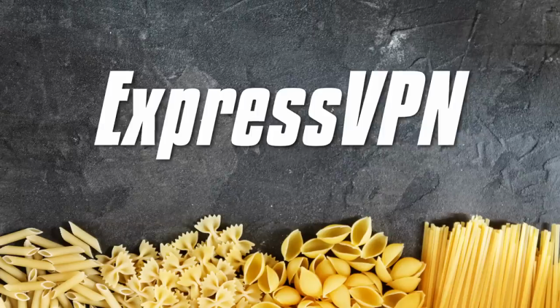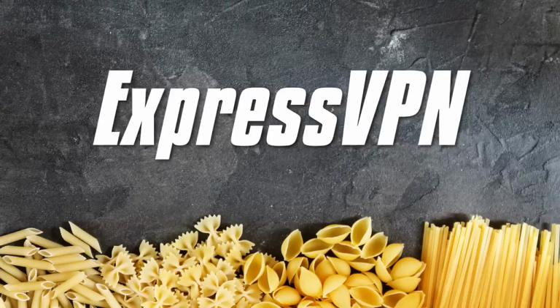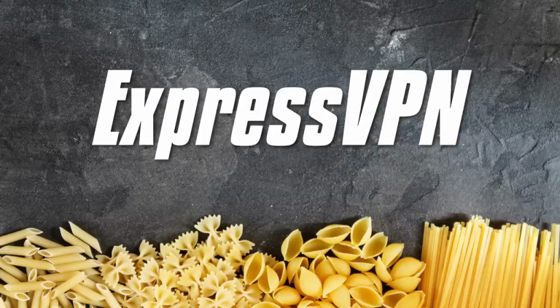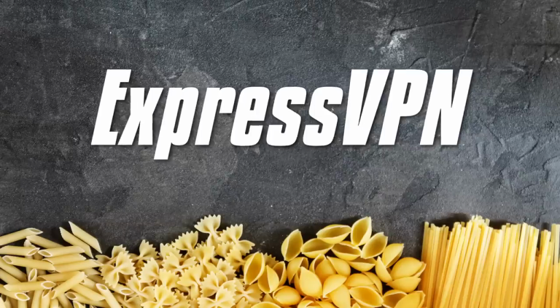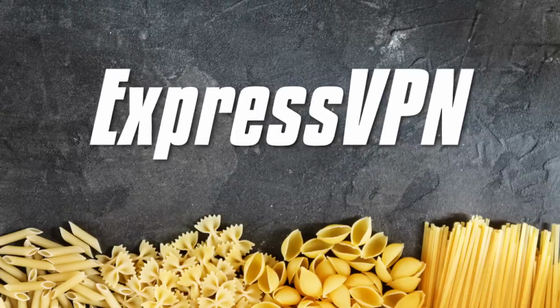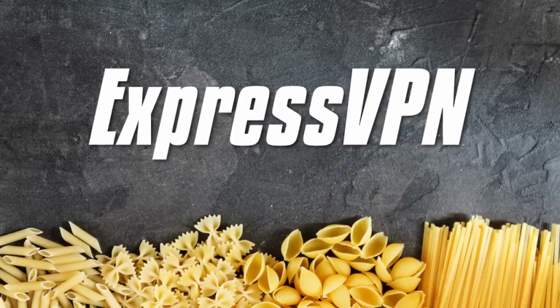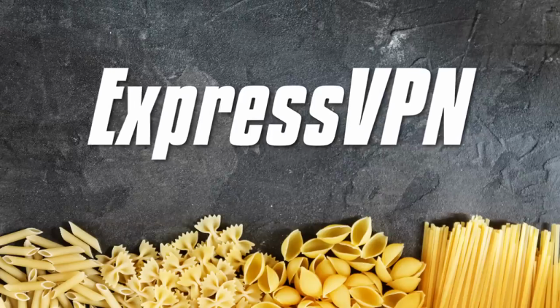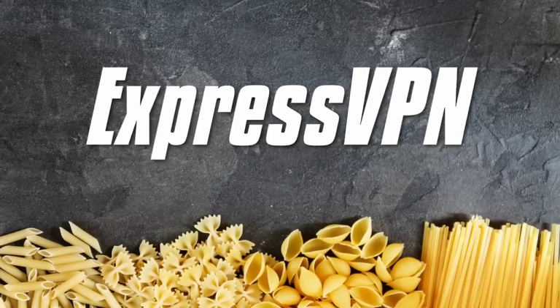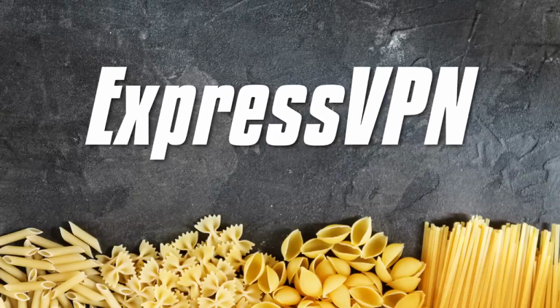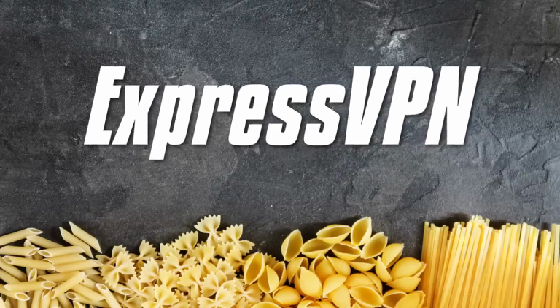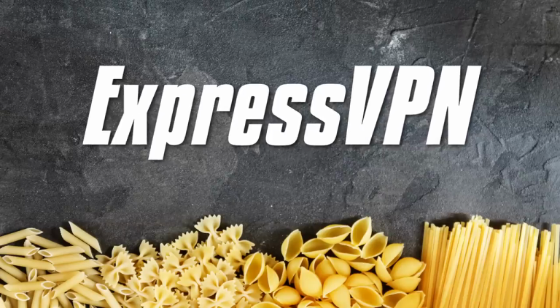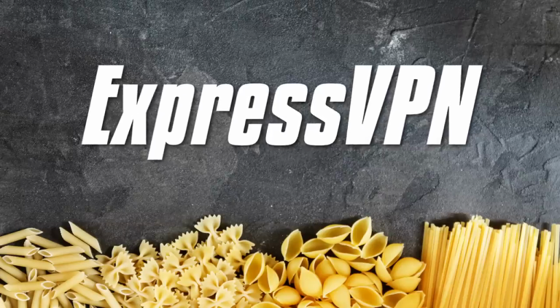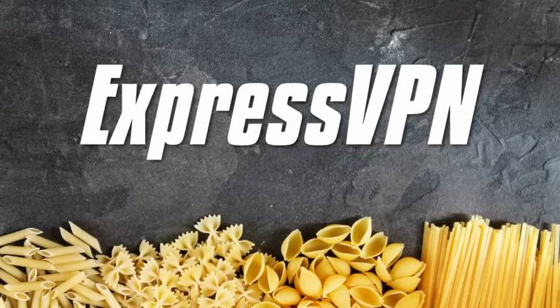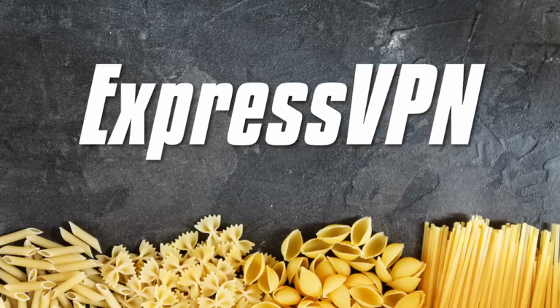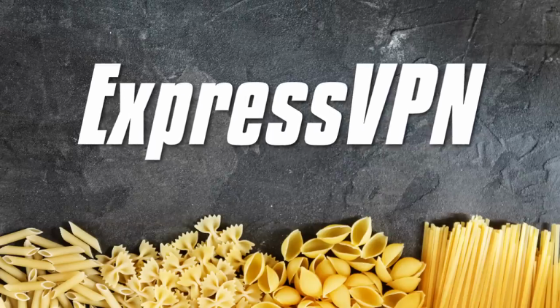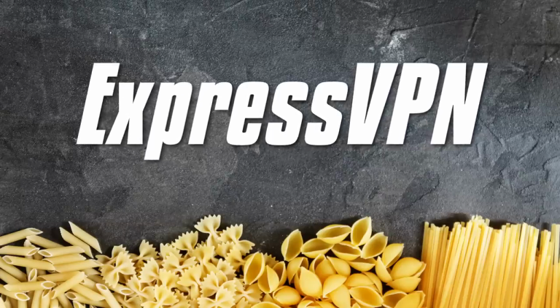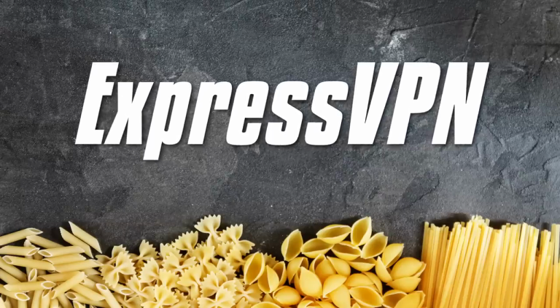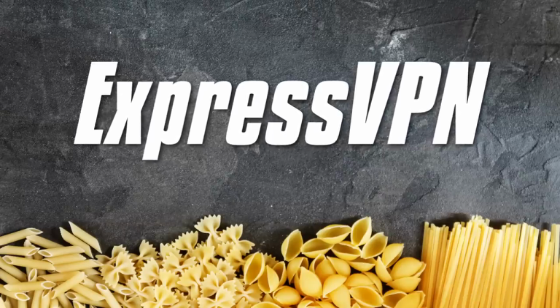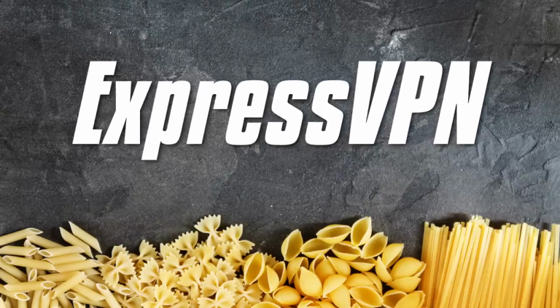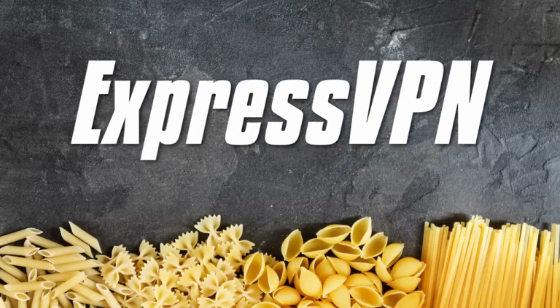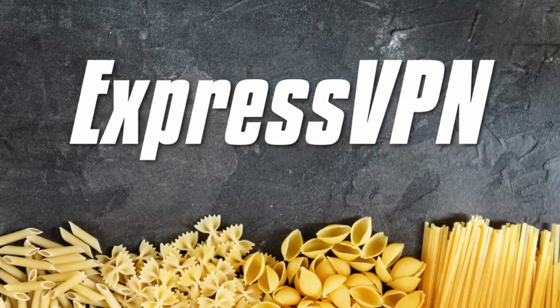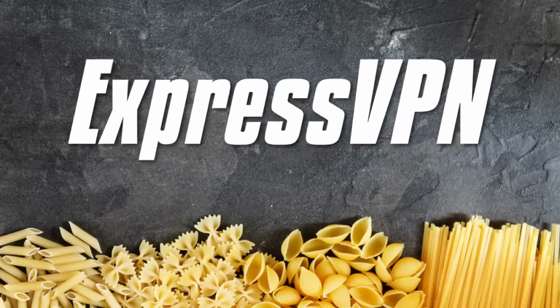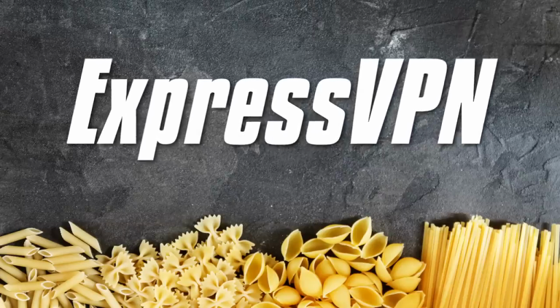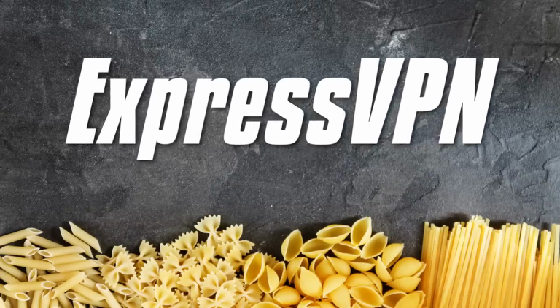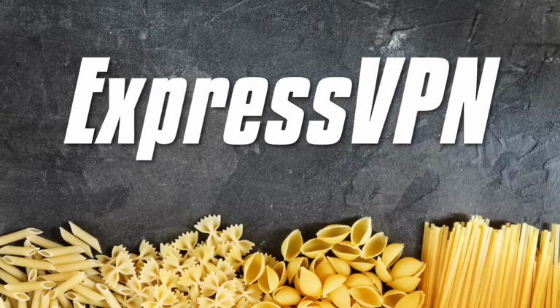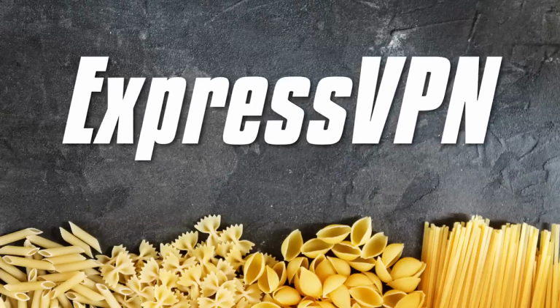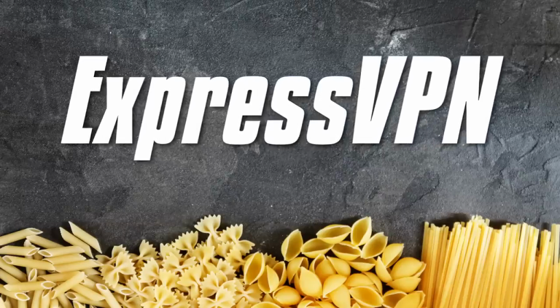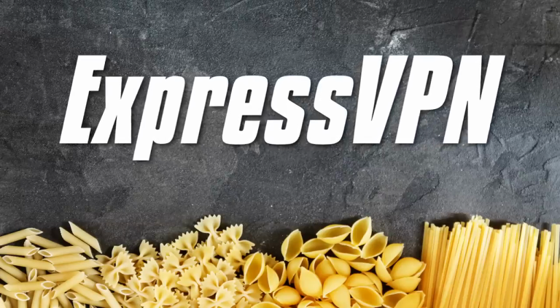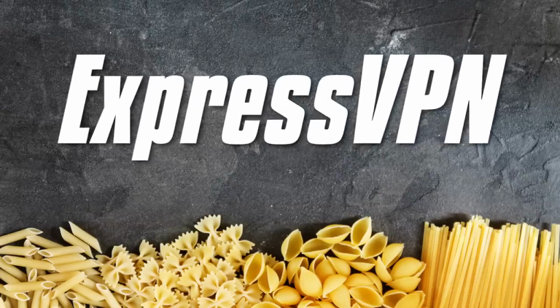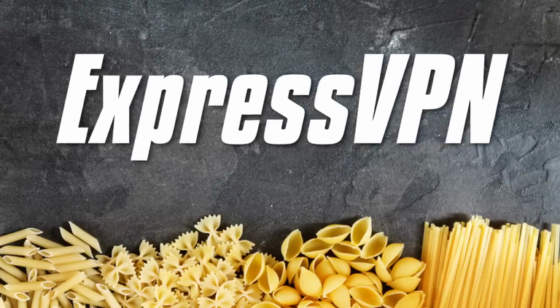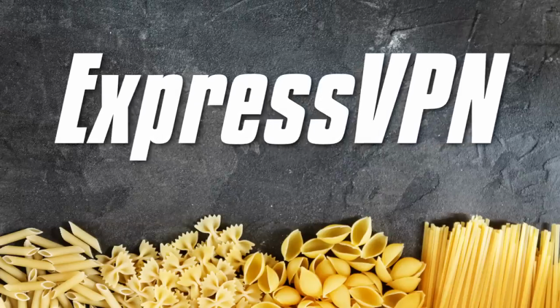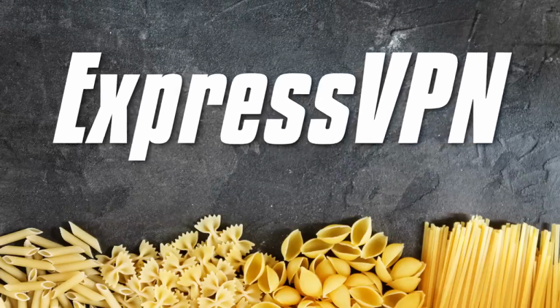This video is brought to you by ExpressVPN. Visit the link in the description to find out how you can get three months free.